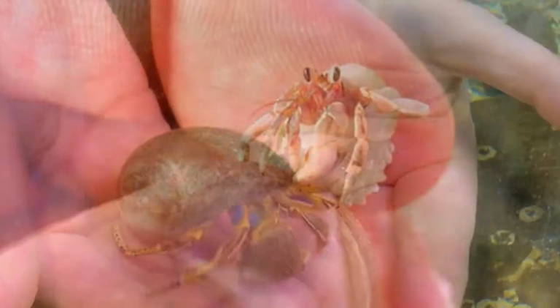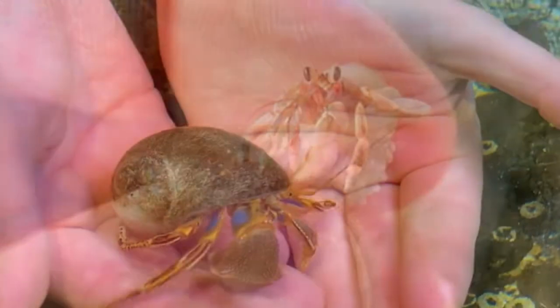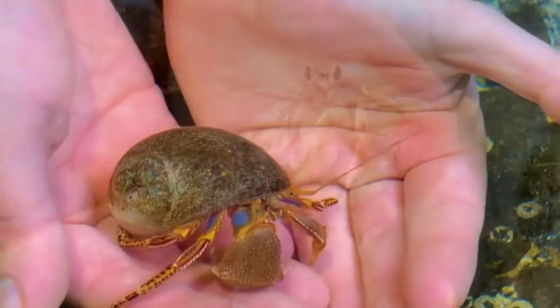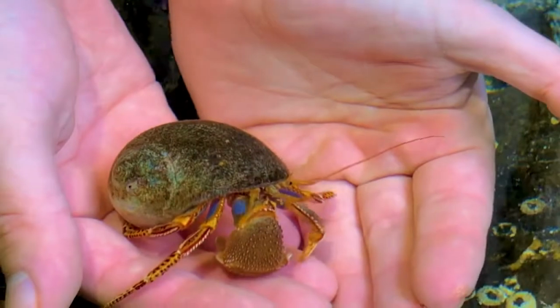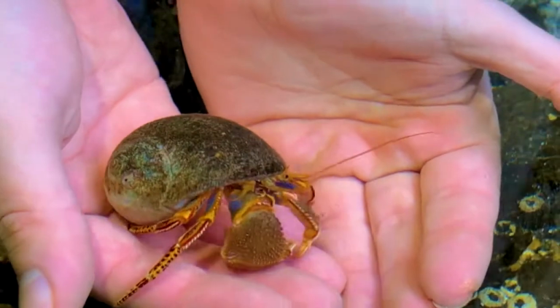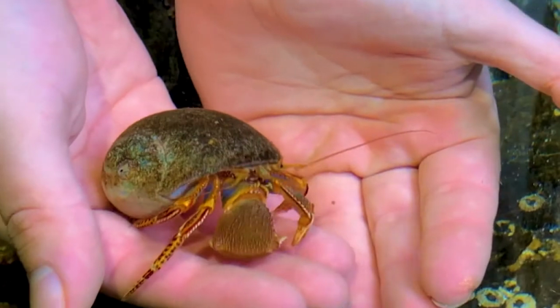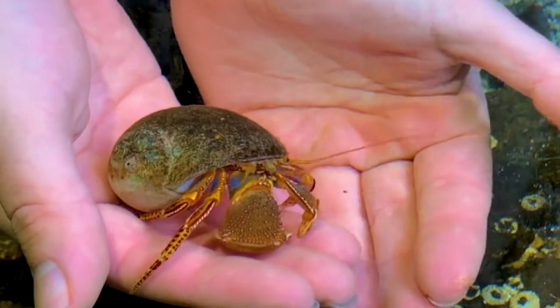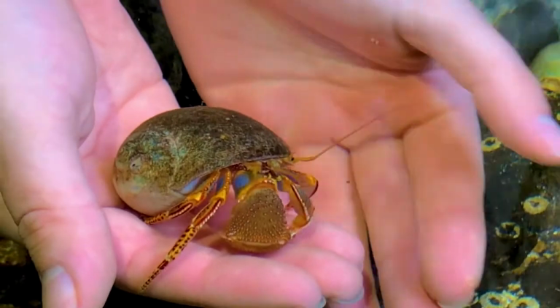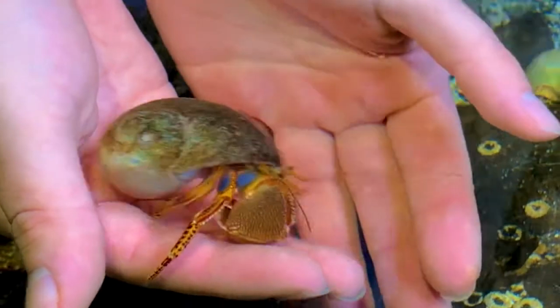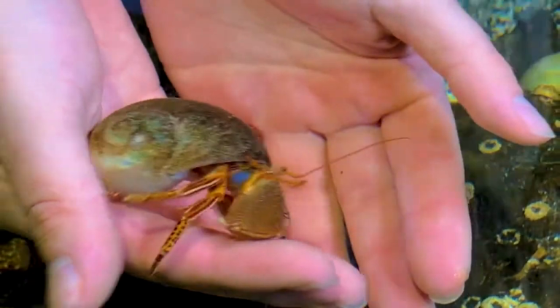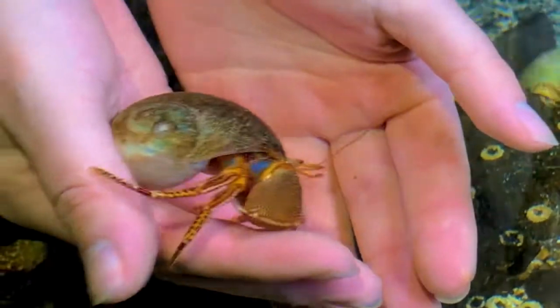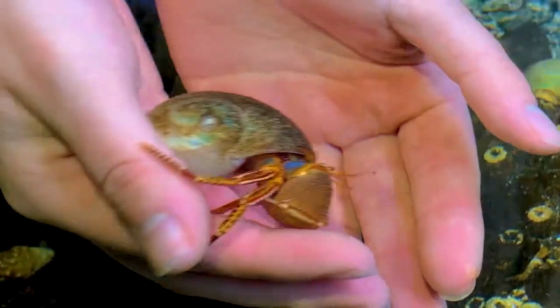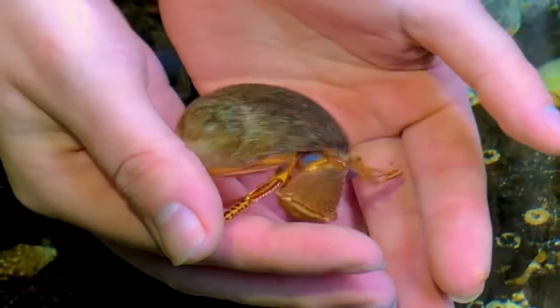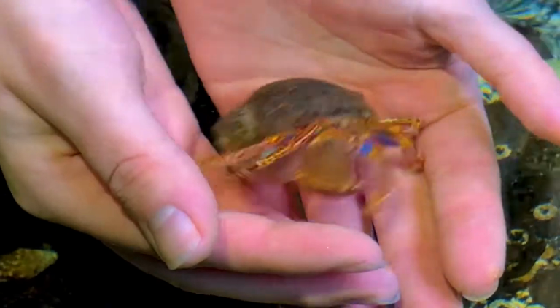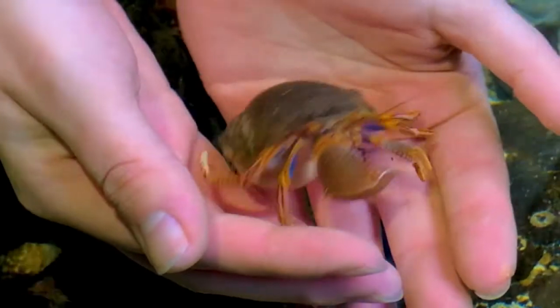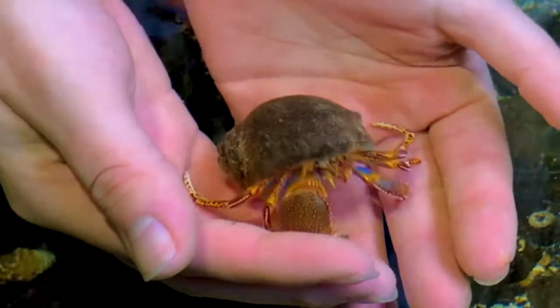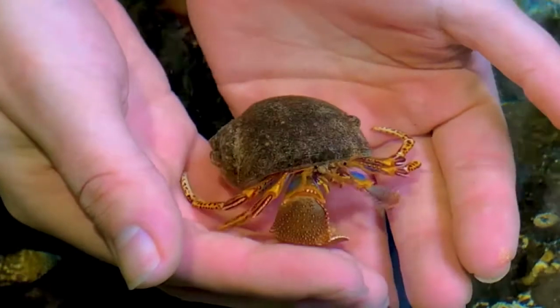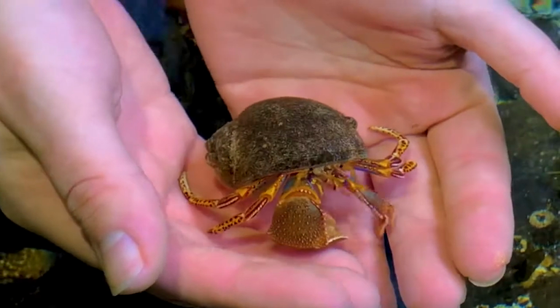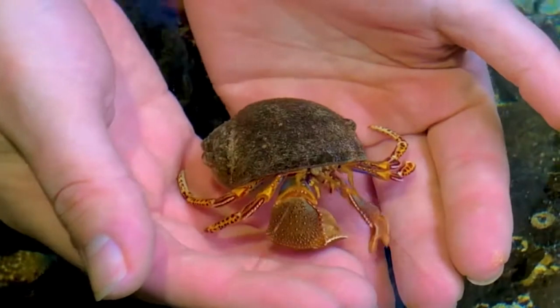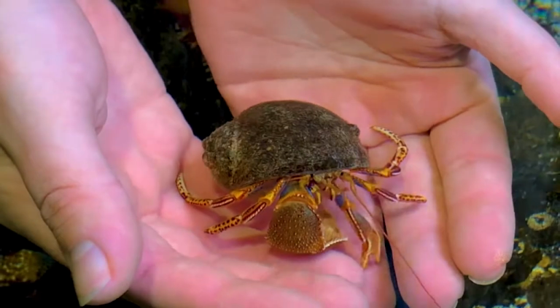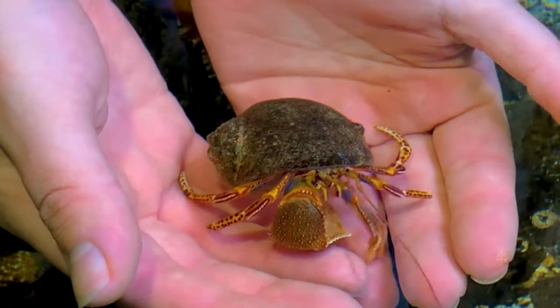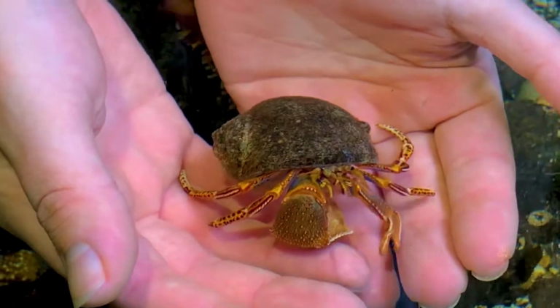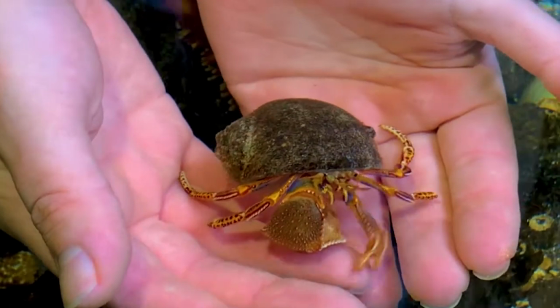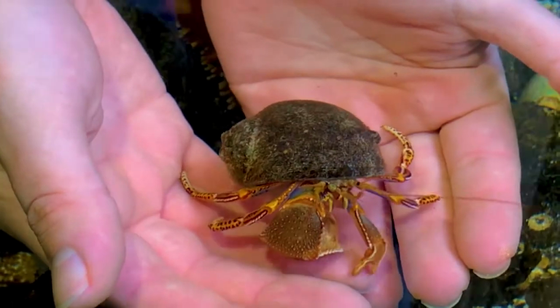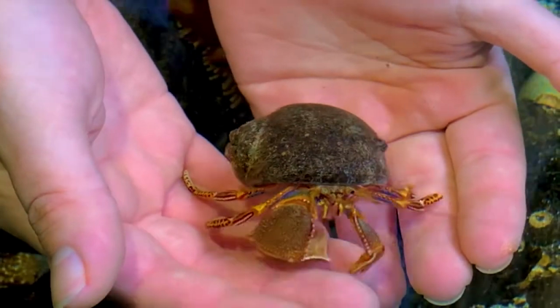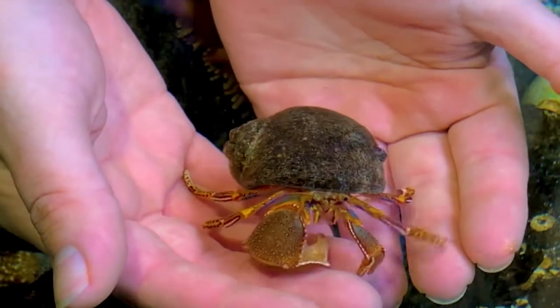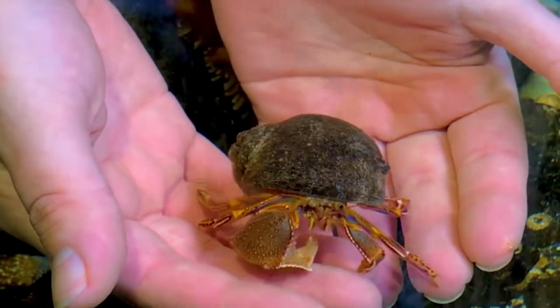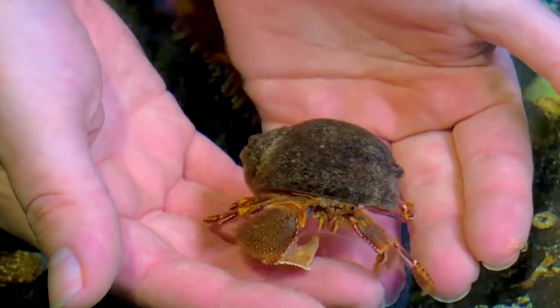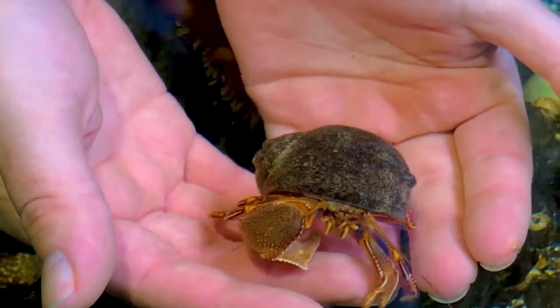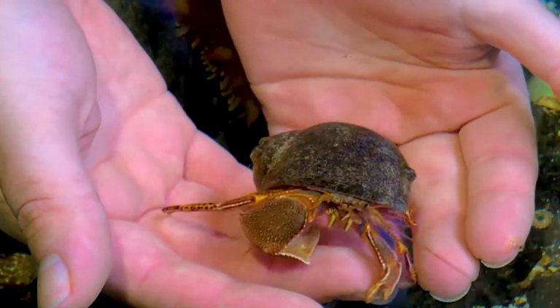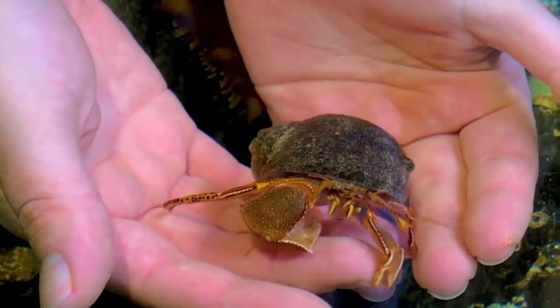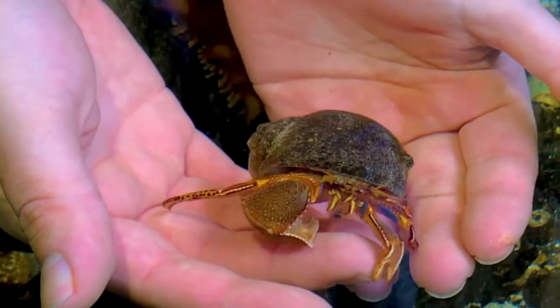Come by, explore, let's look at our hermit crabs together. I hope to see you soon. Have a great day.